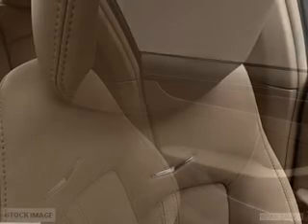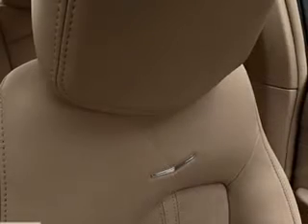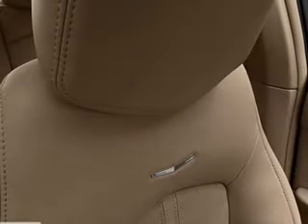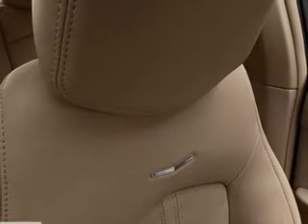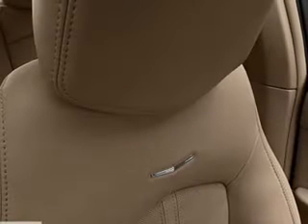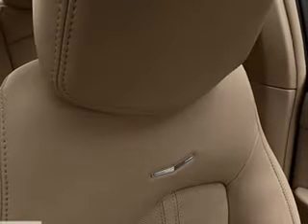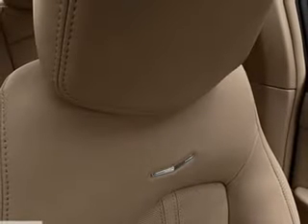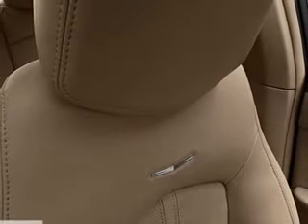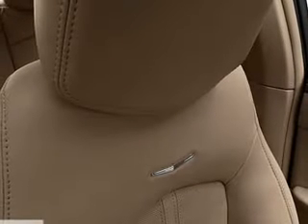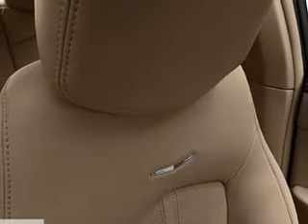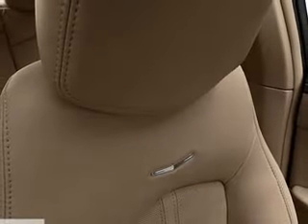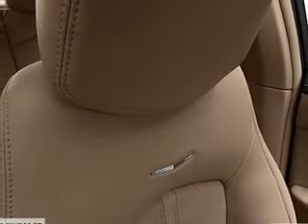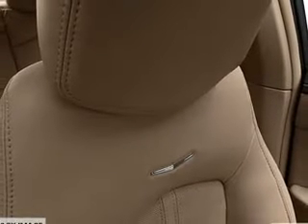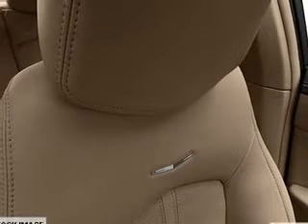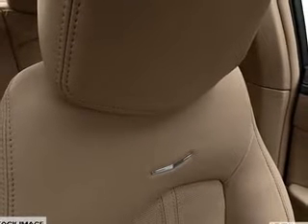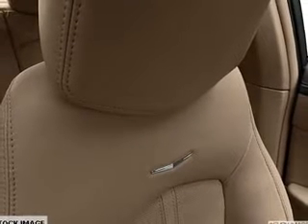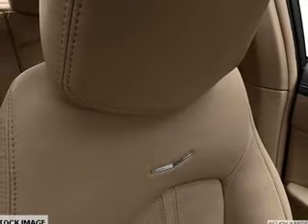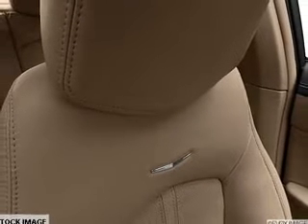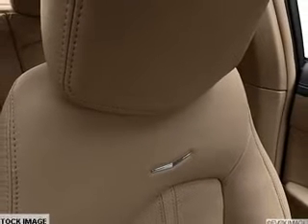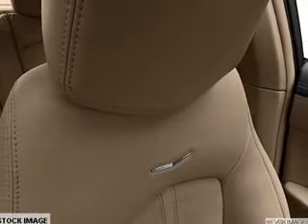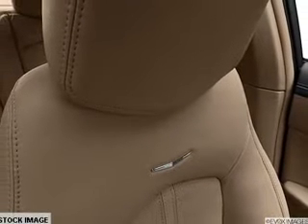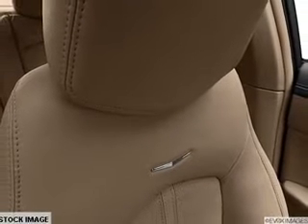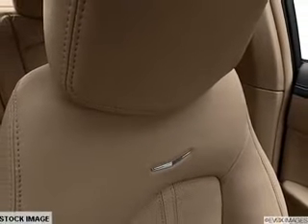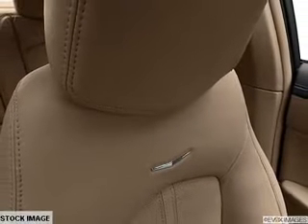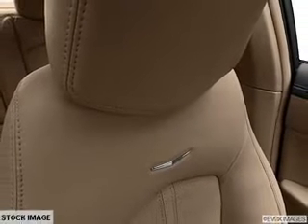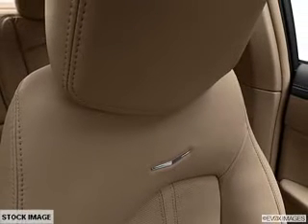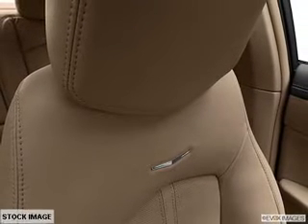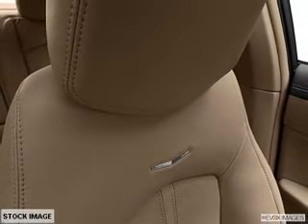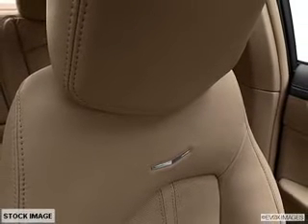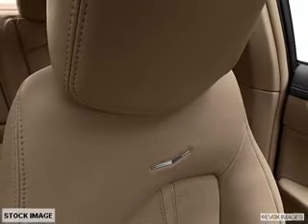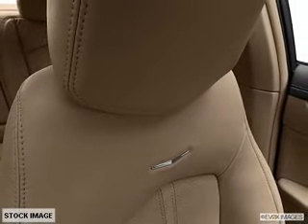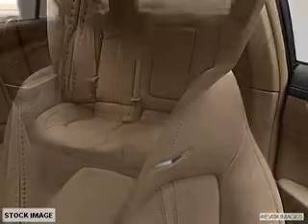Heated seats make cold weather driving more endurable. Call today to schedule a test drive.